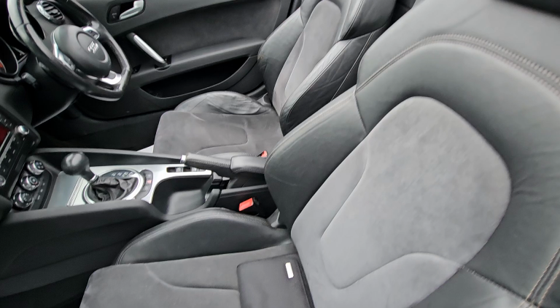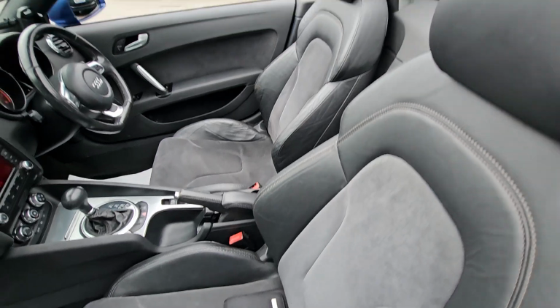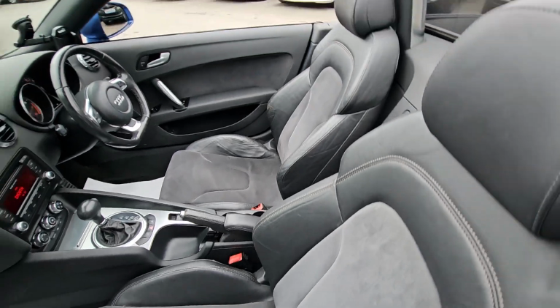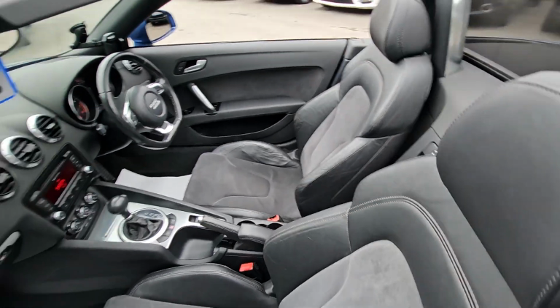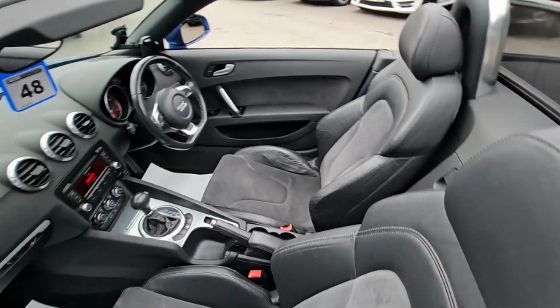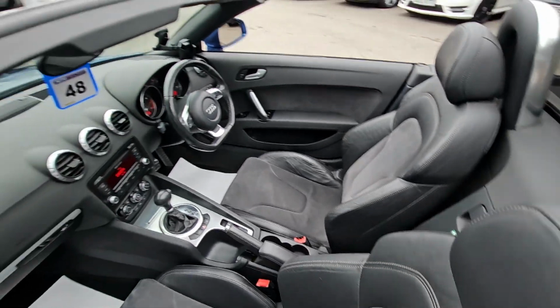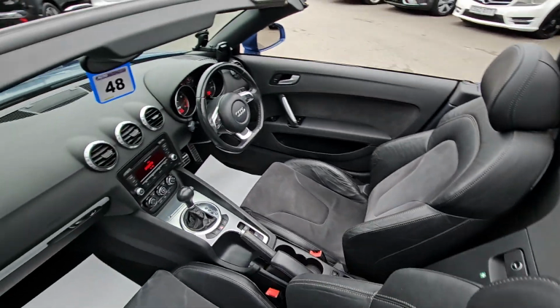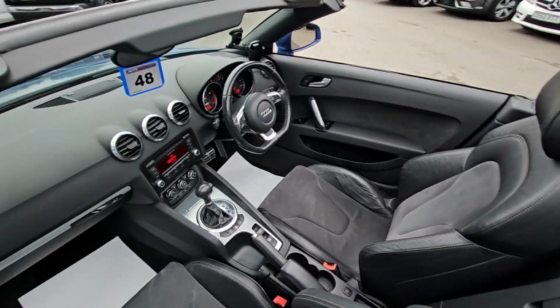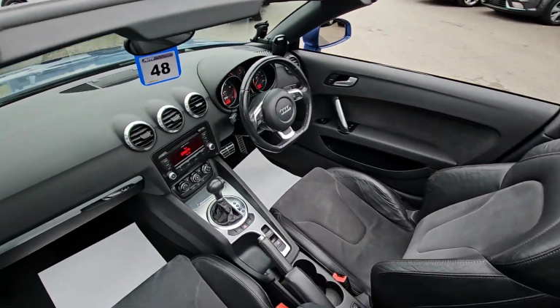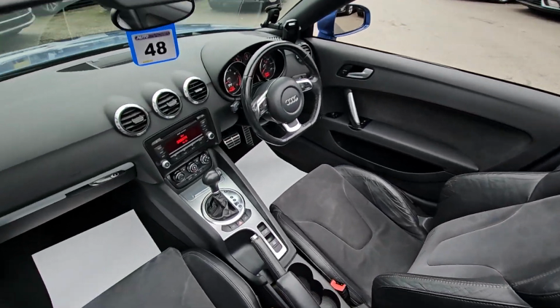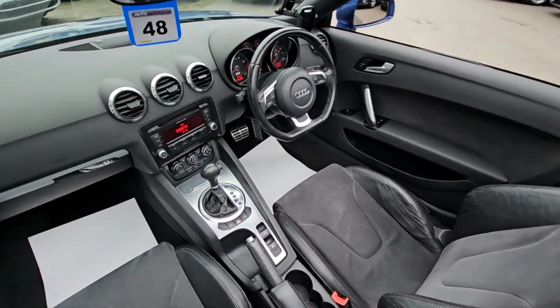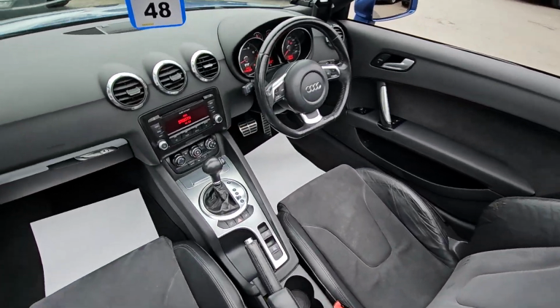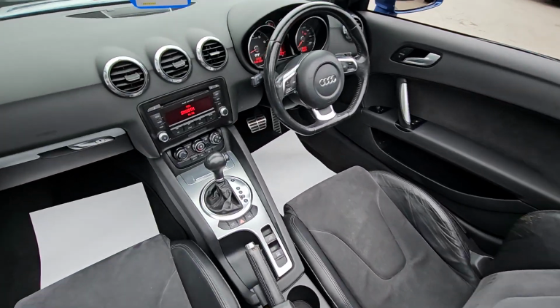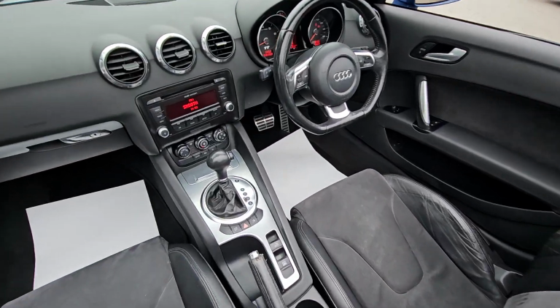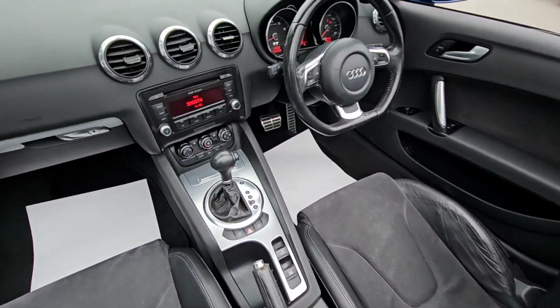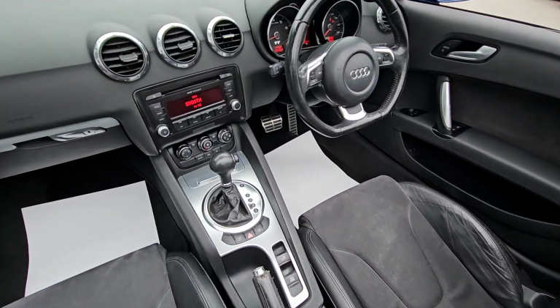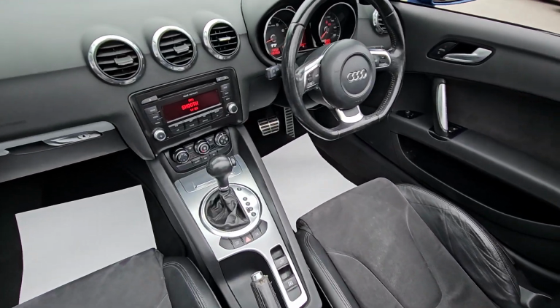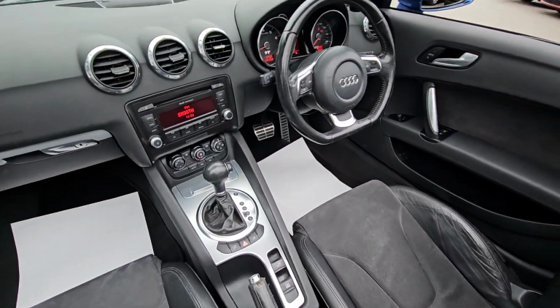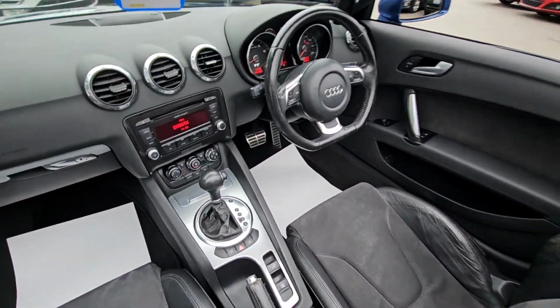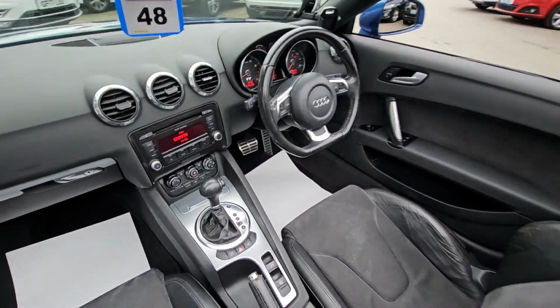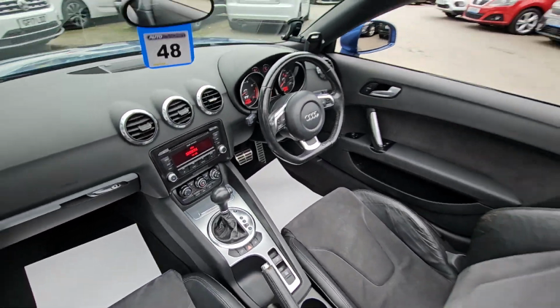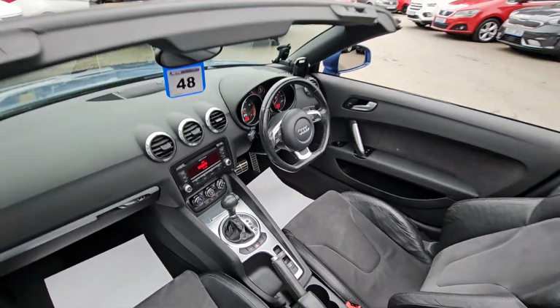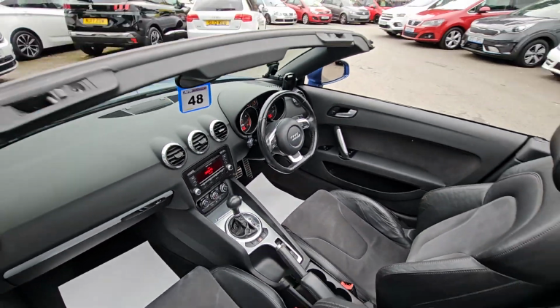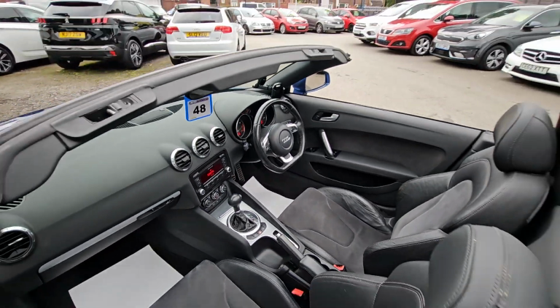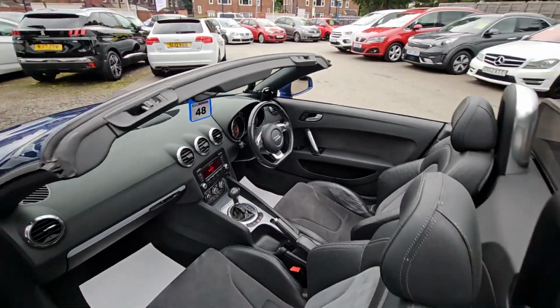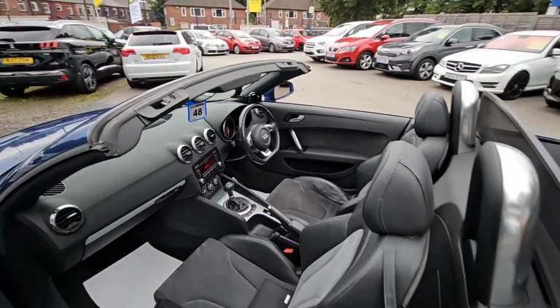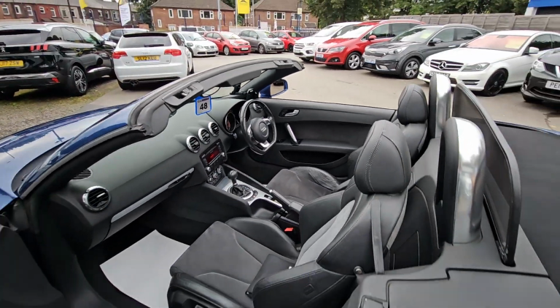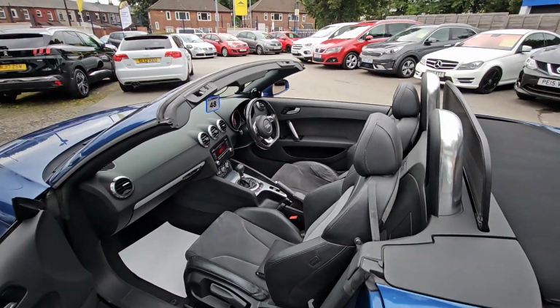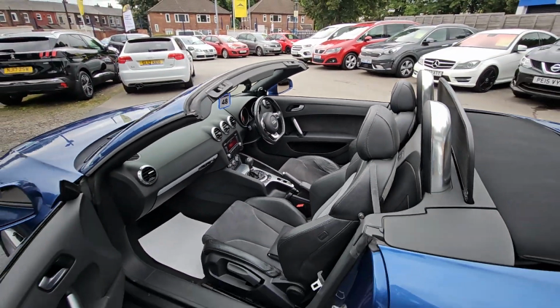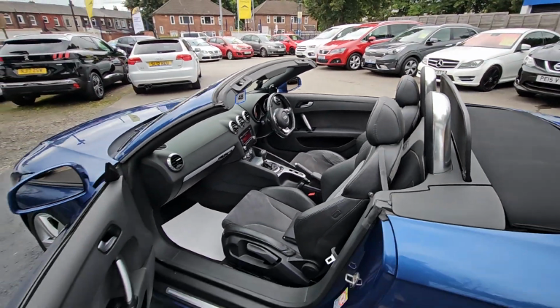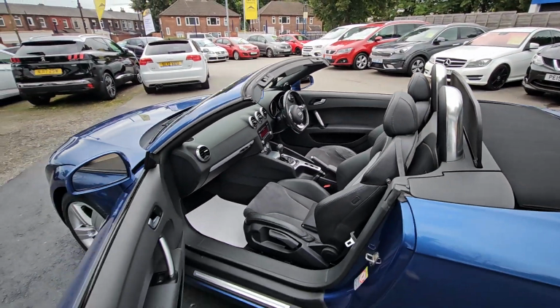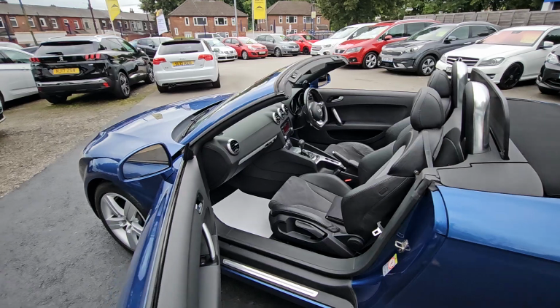It comes with features such as half leather interior, automatic gearbox, fully electric hood and much more.